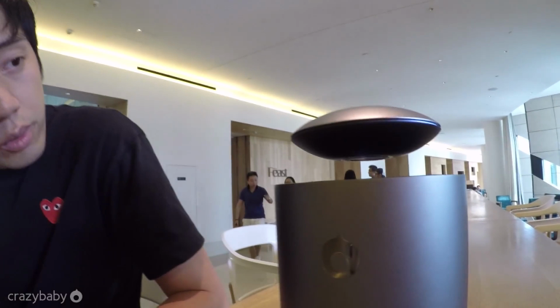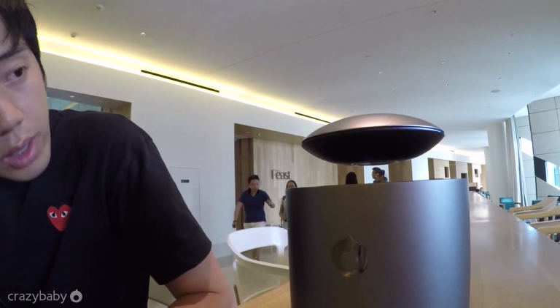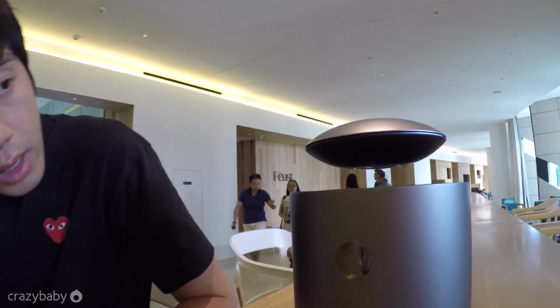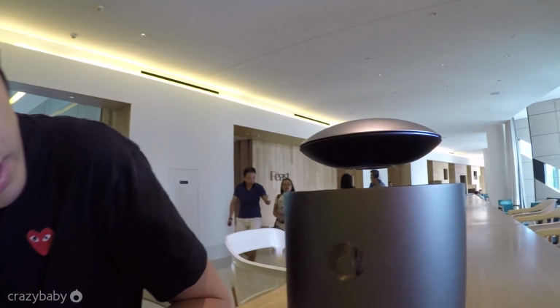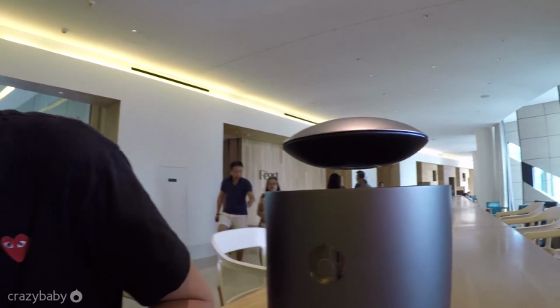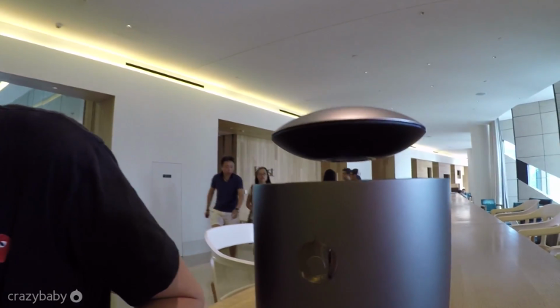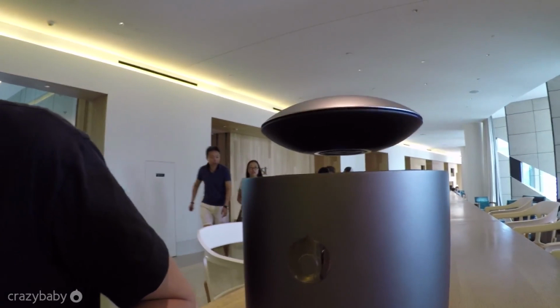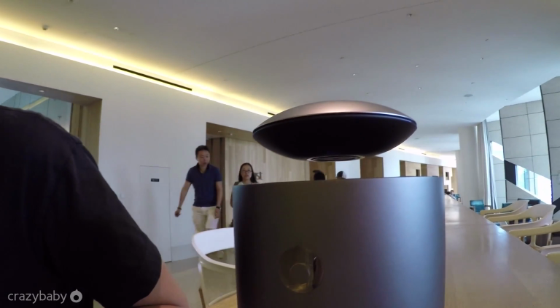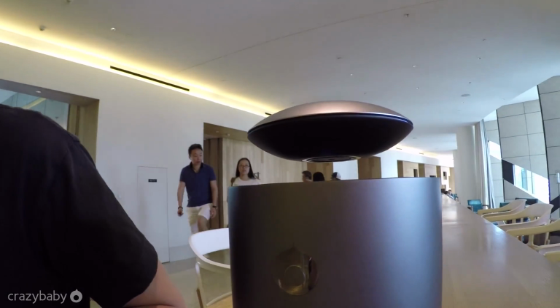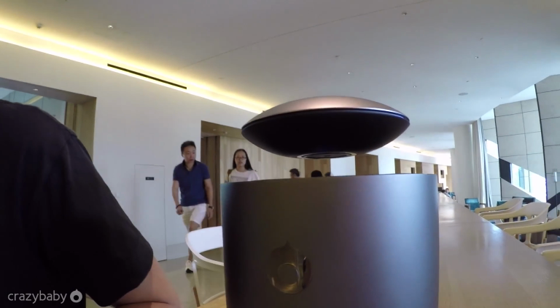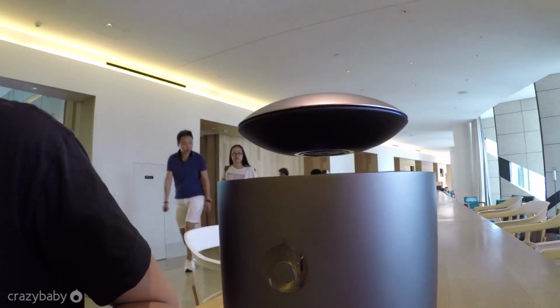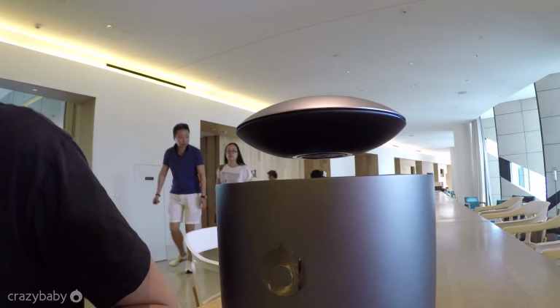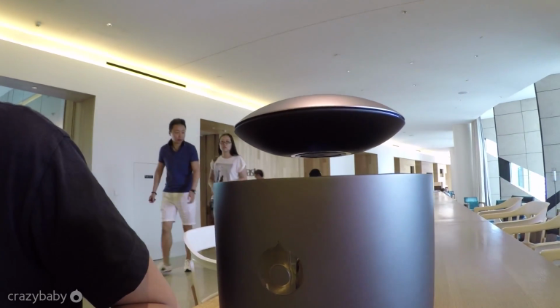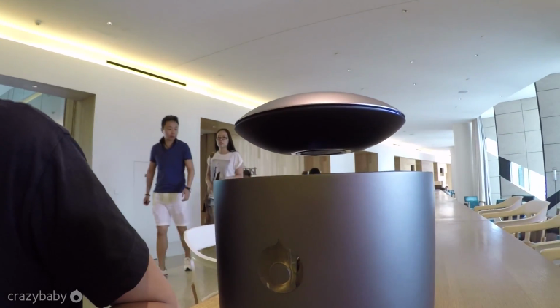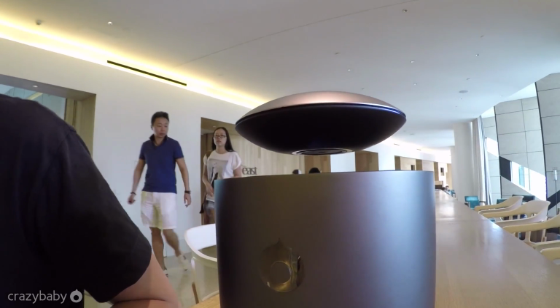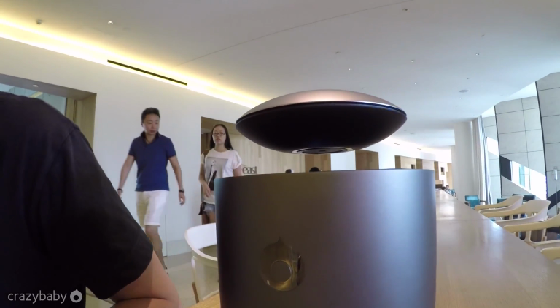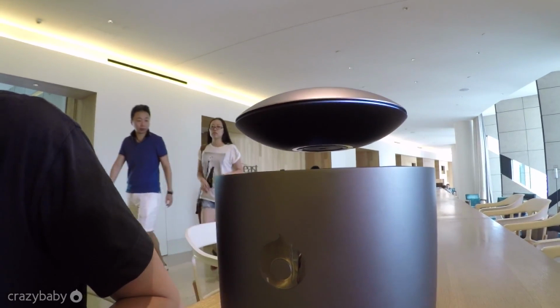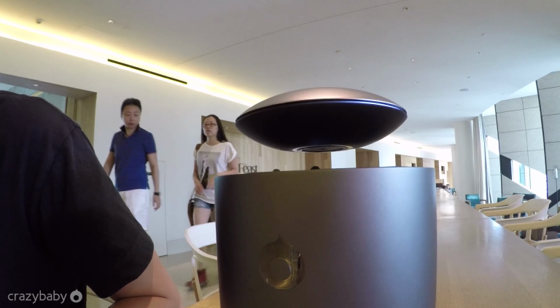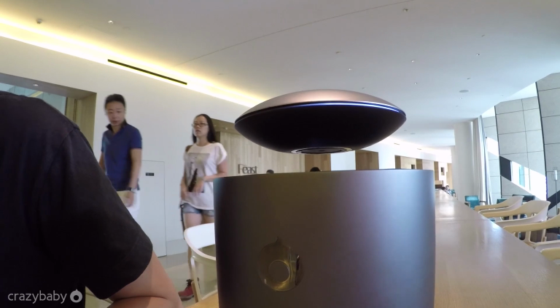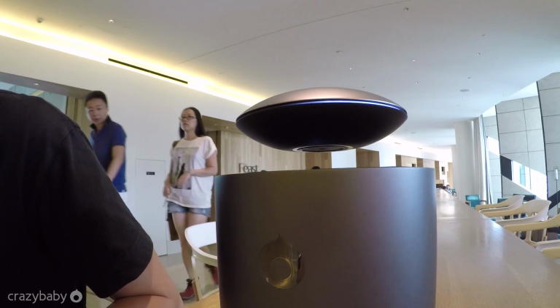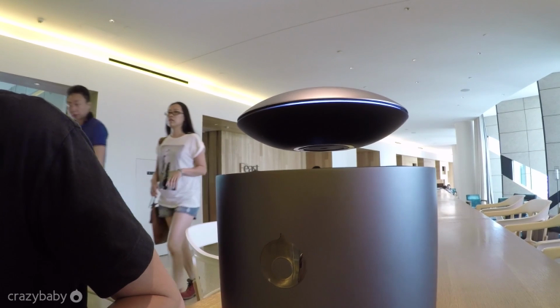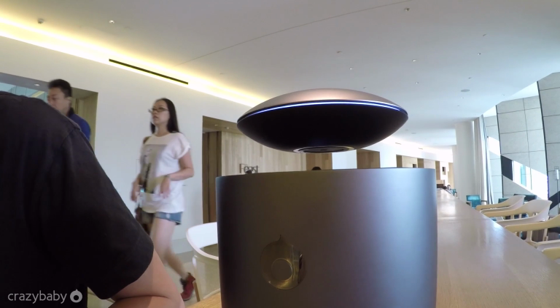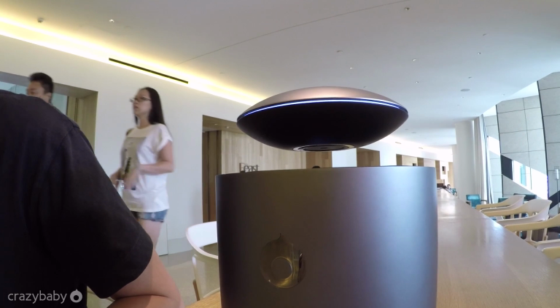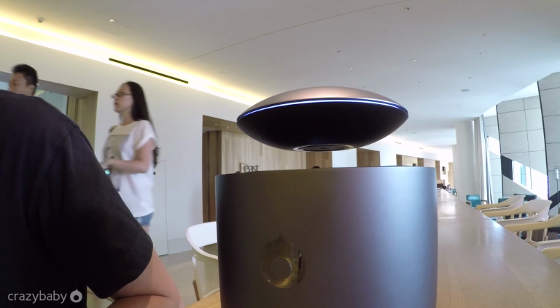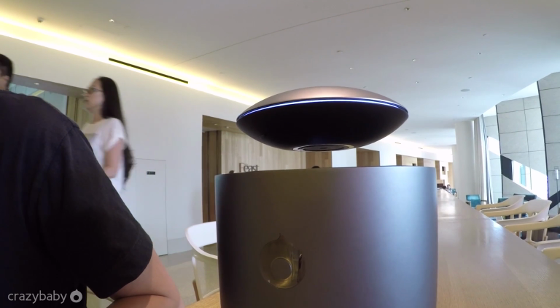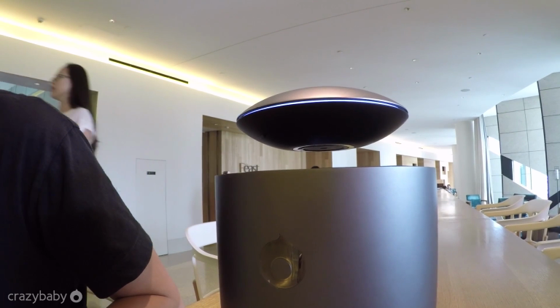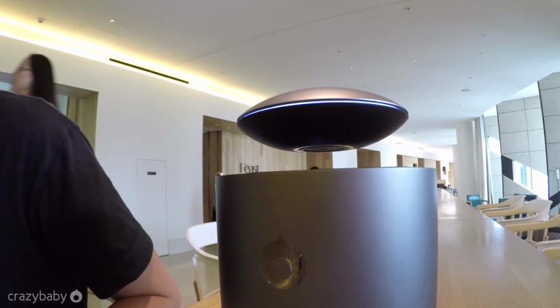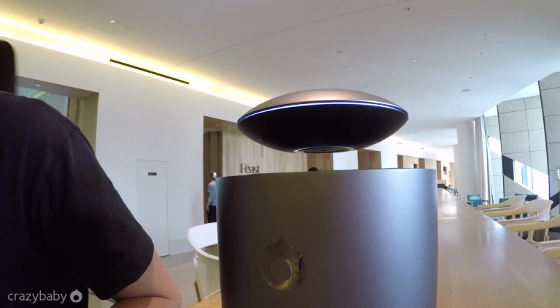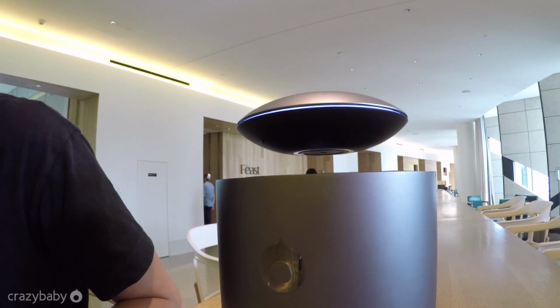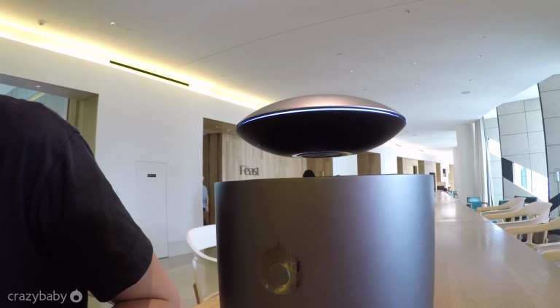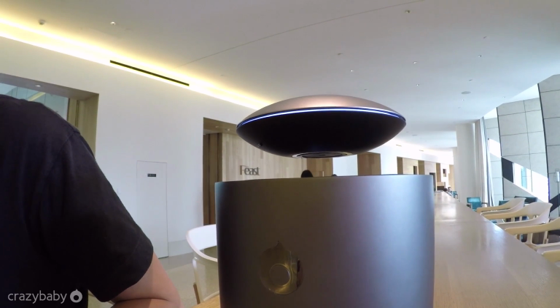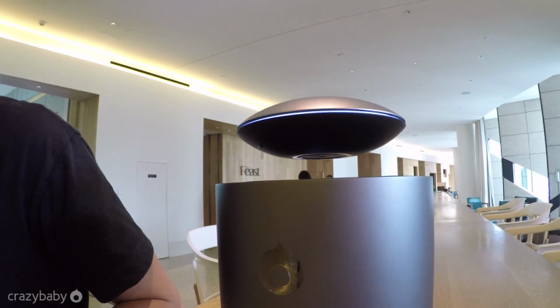When we reduce the volume, the light is just going away. And when we turn up the volume then the light is coming up.